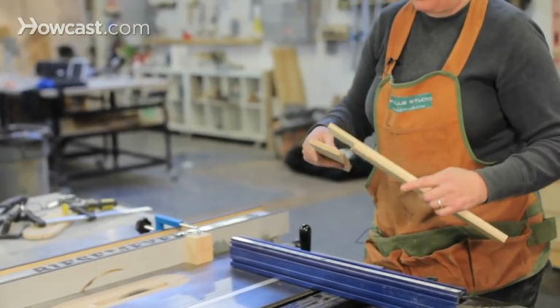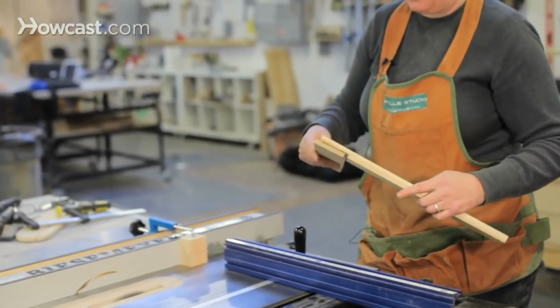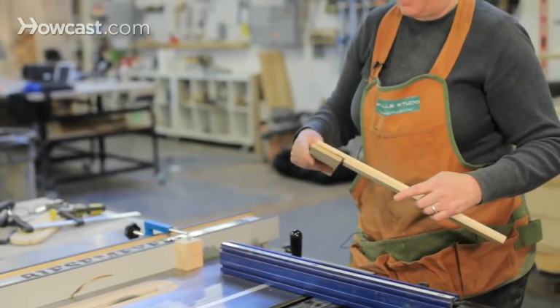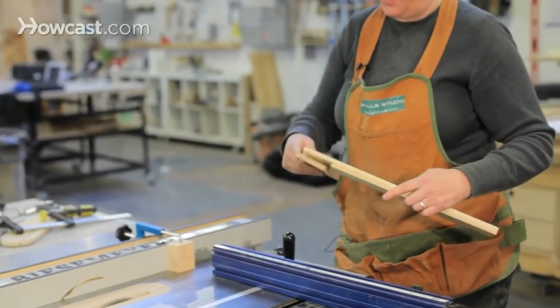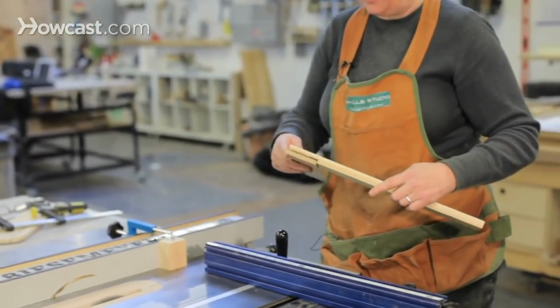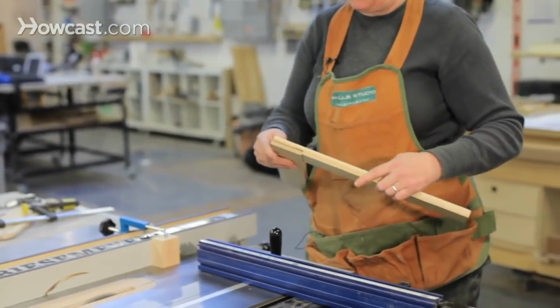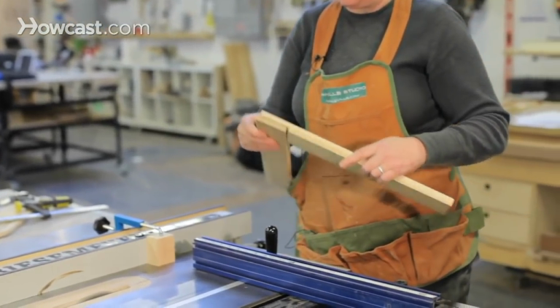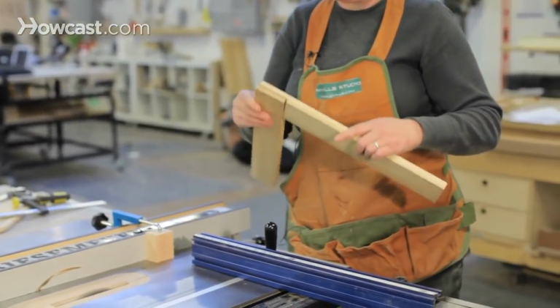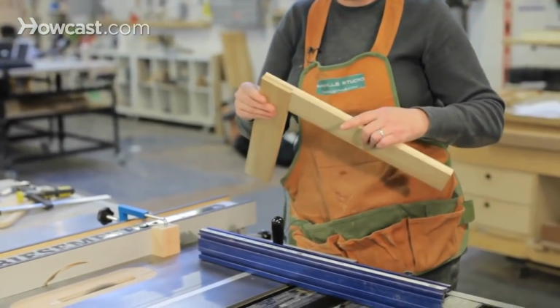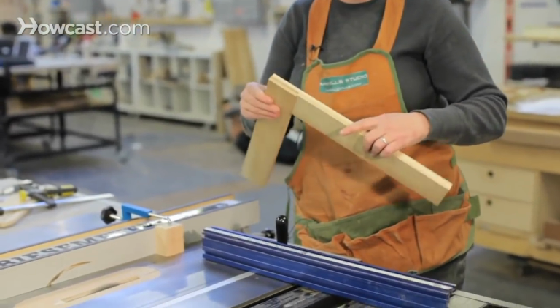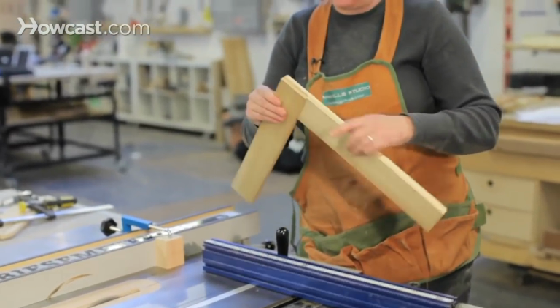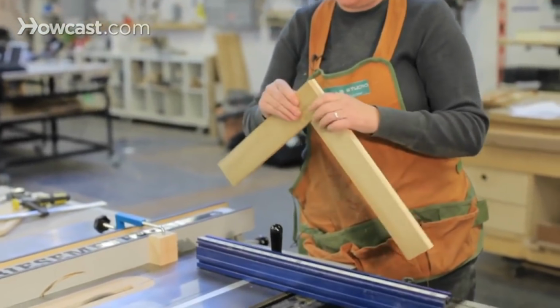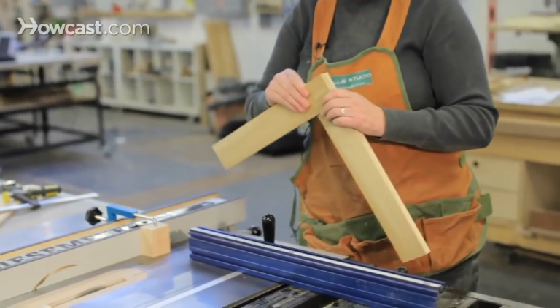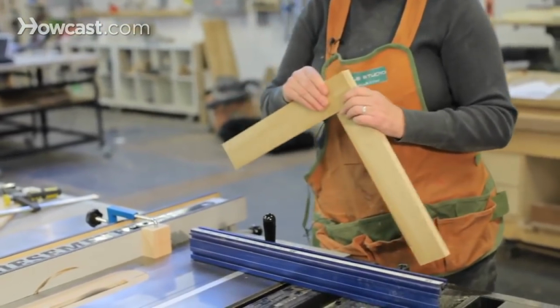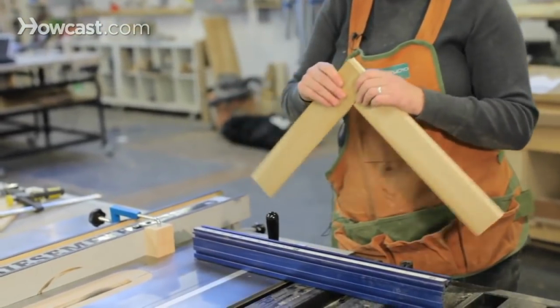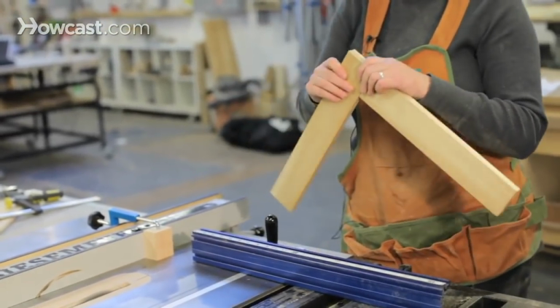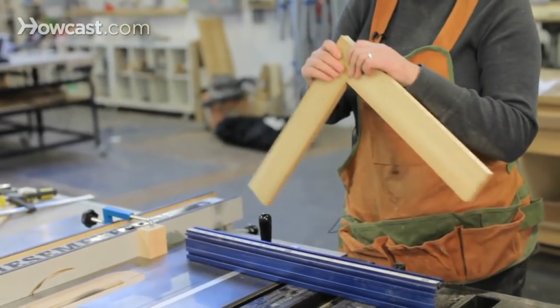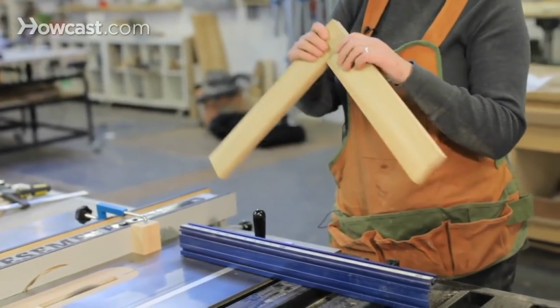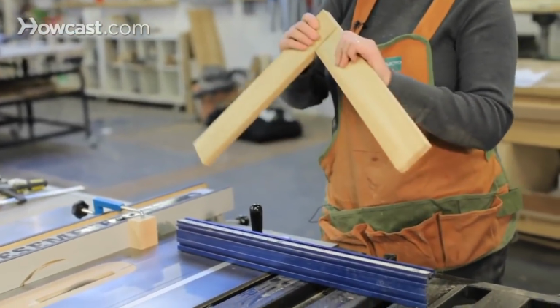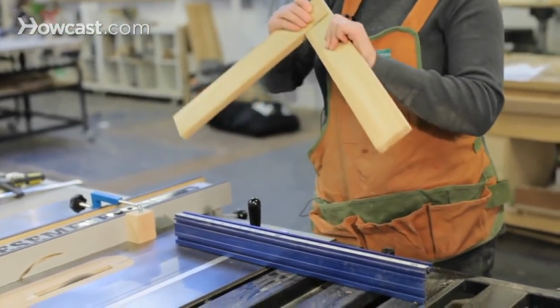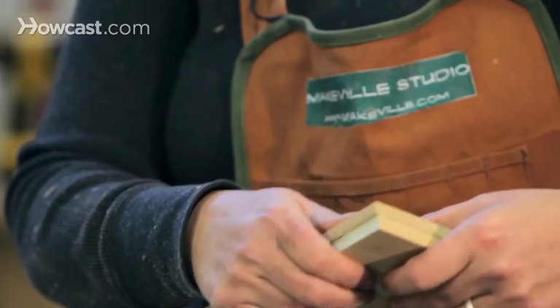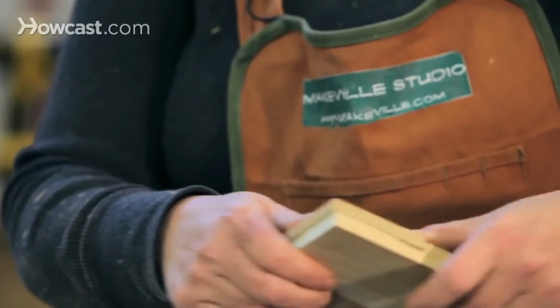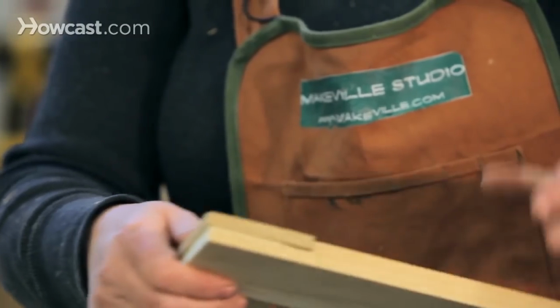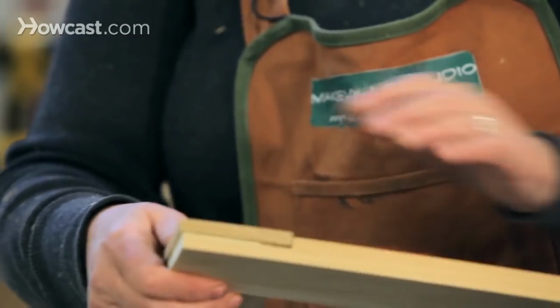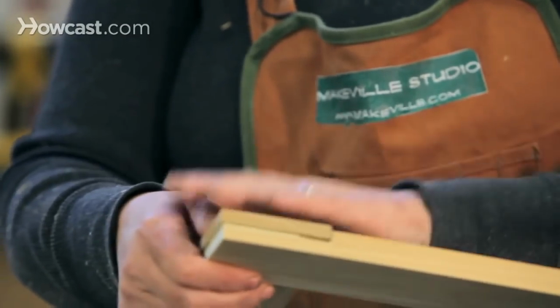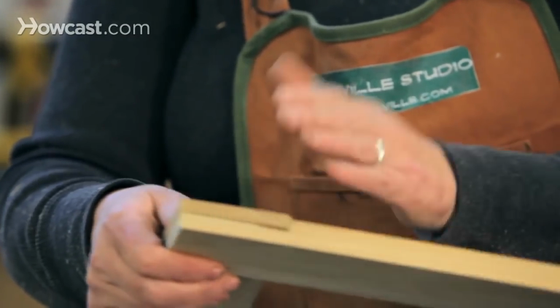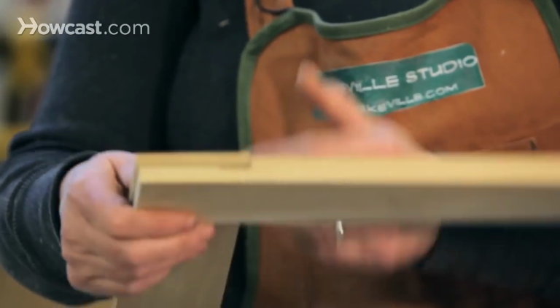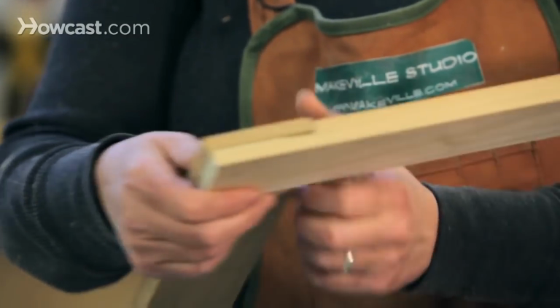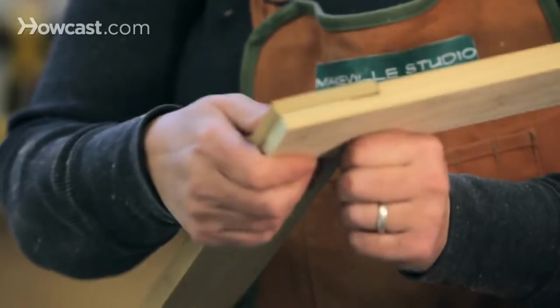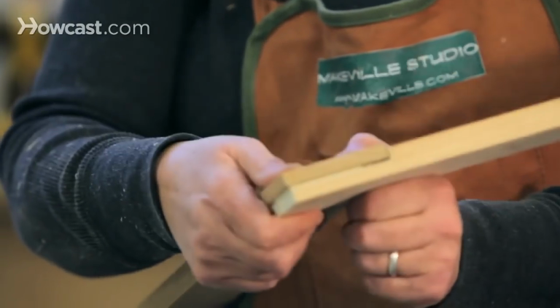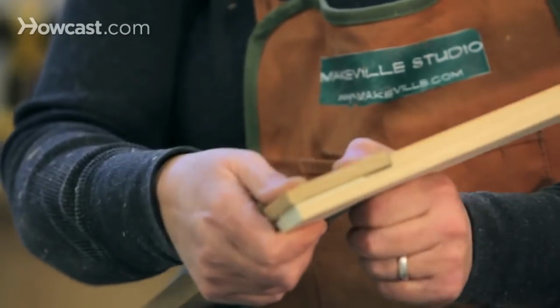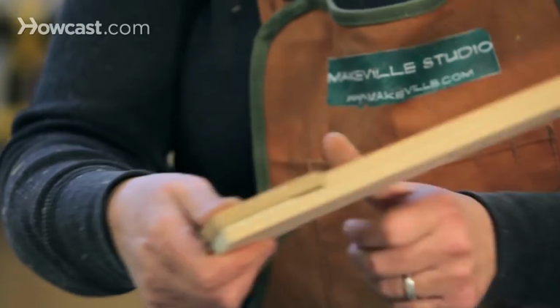Now with the material removed from both sides, we can test our fit and then adjust it. Just glue it up, clamp it, and you're done.